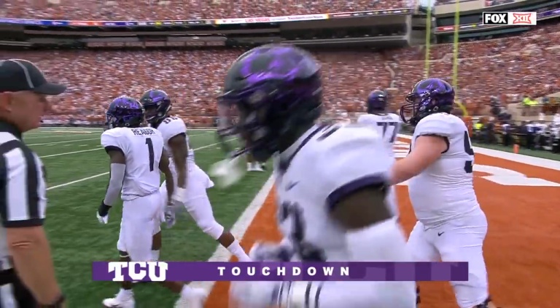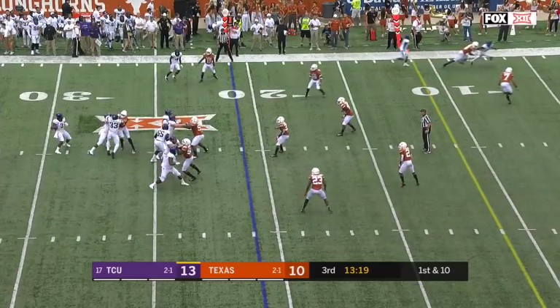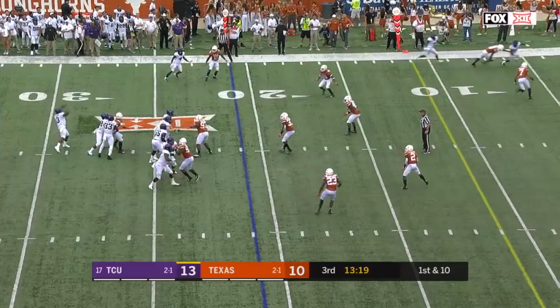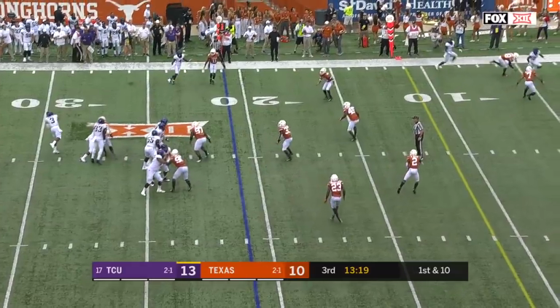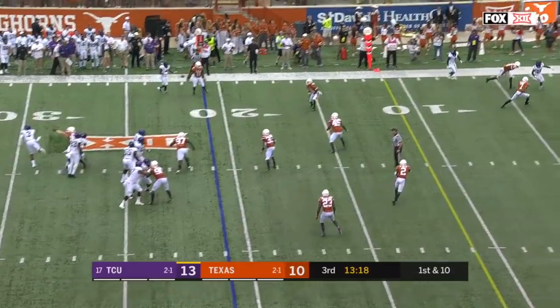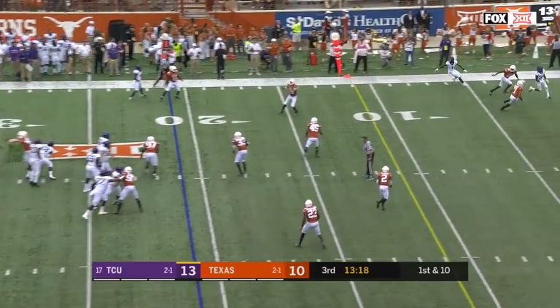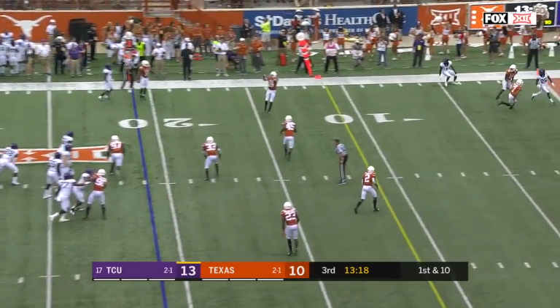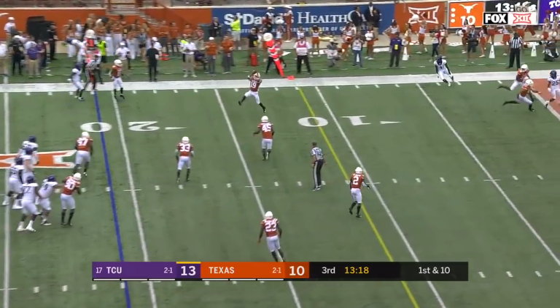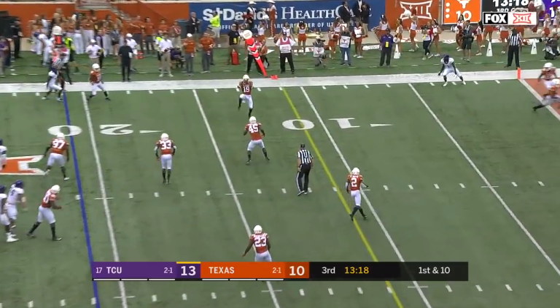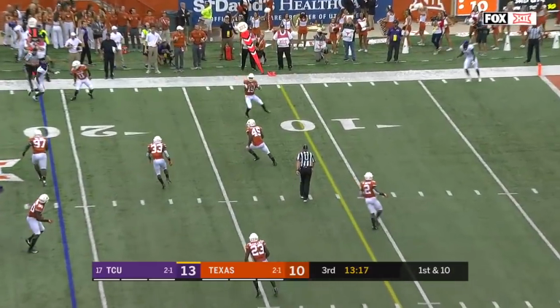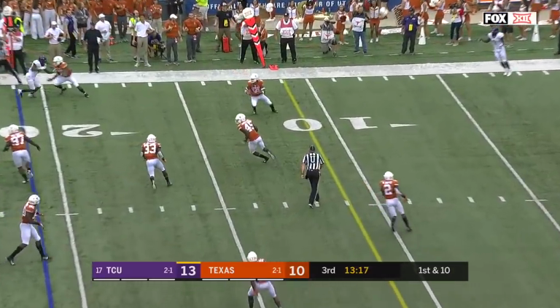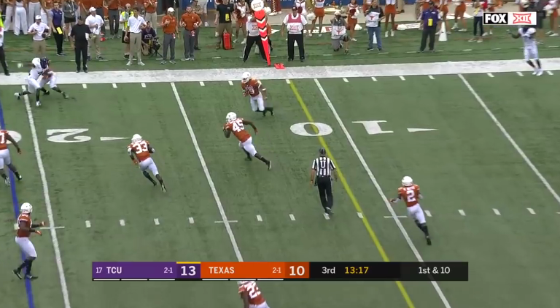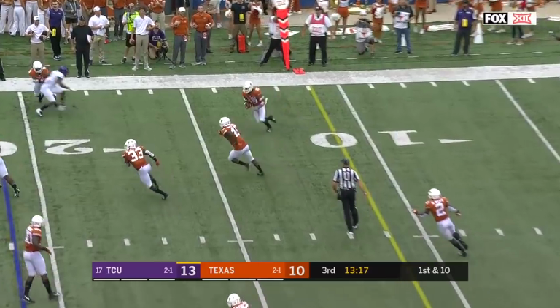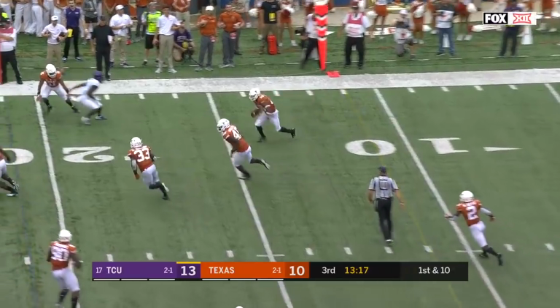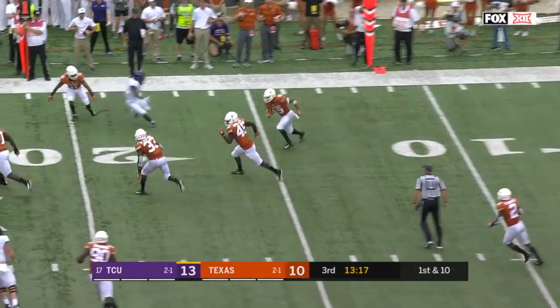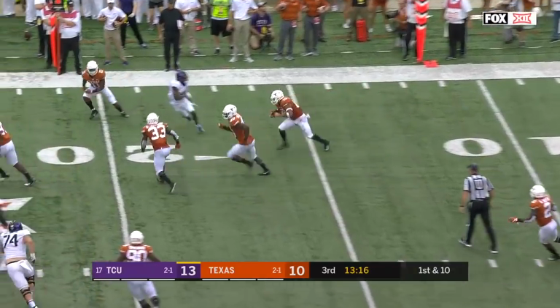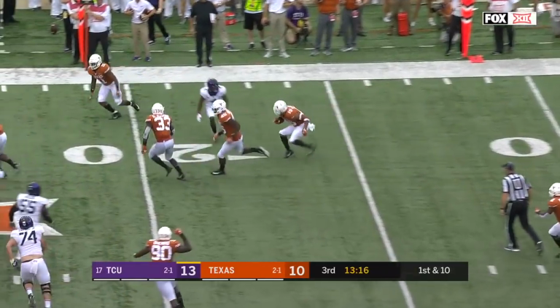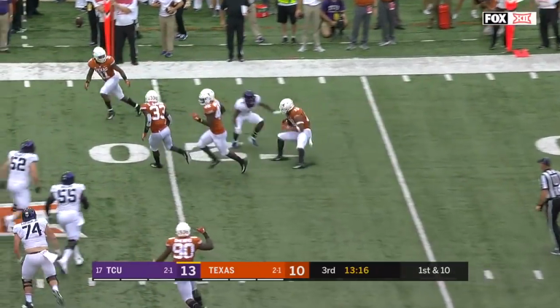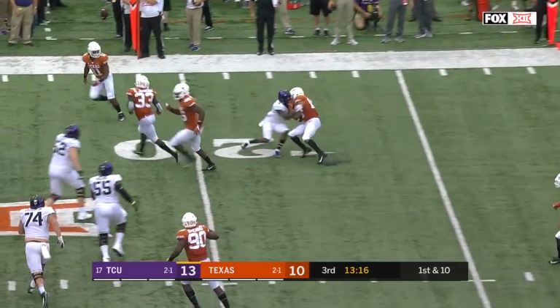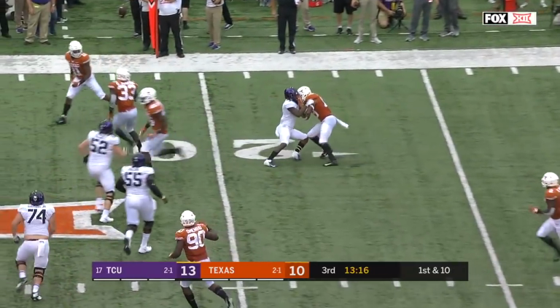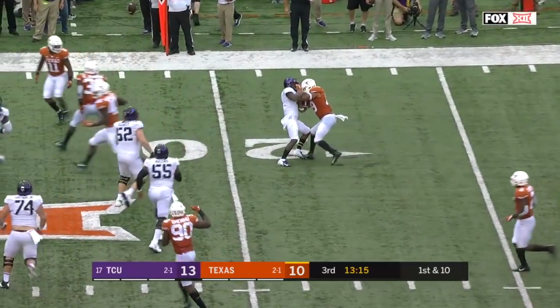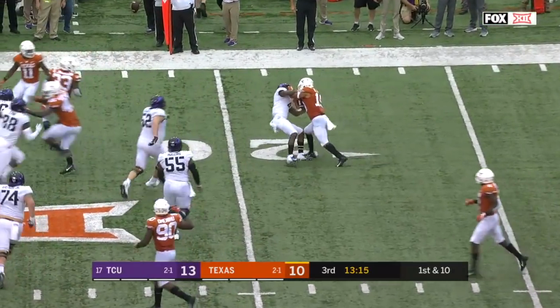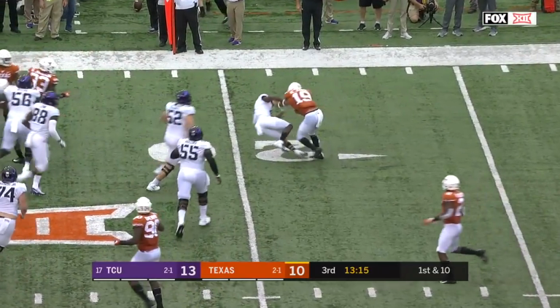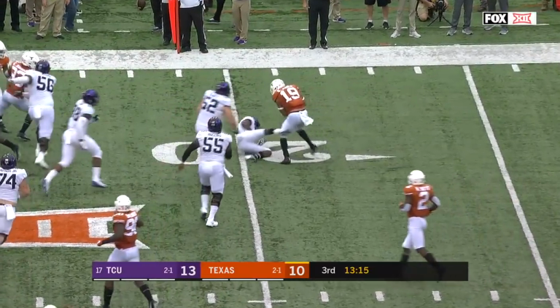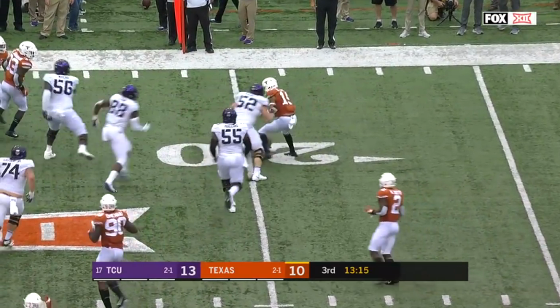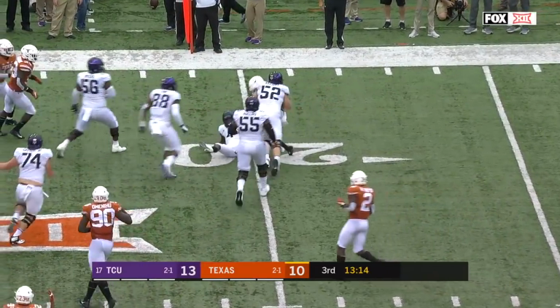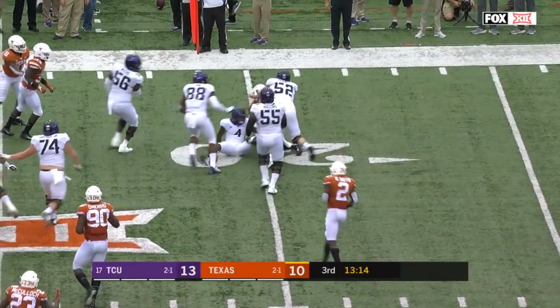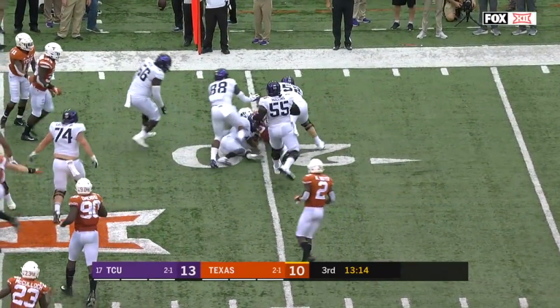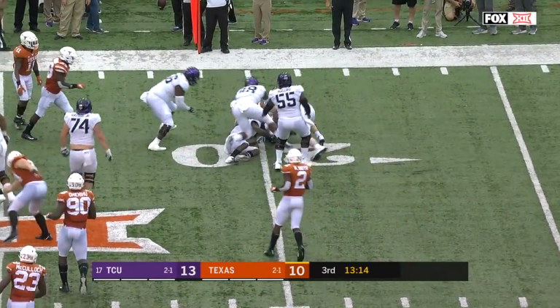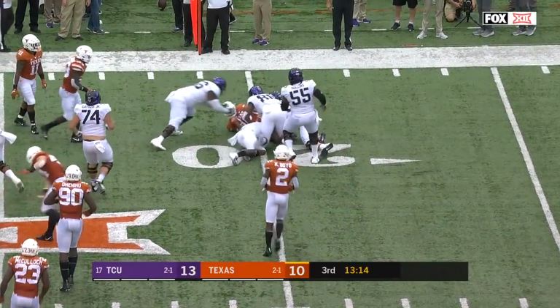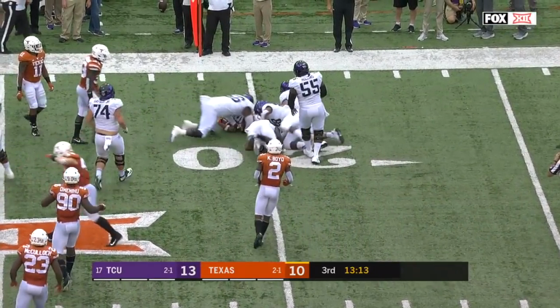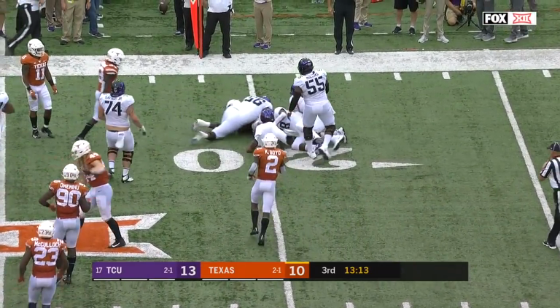Again looking downfield, and an interception. Brandon Jones gift wrapped.